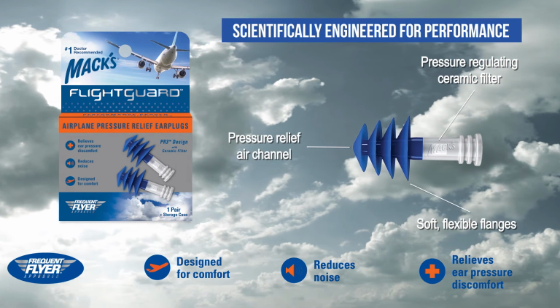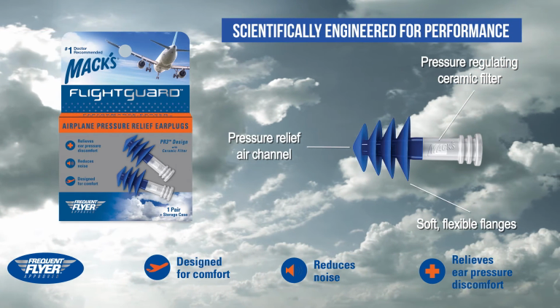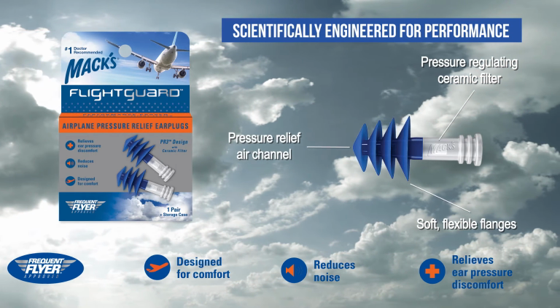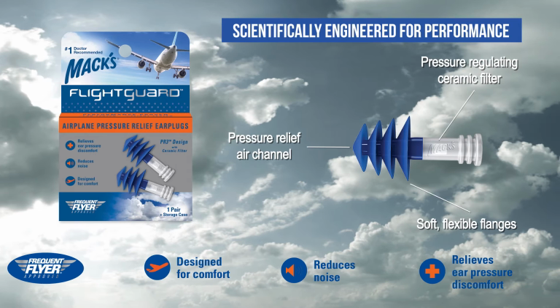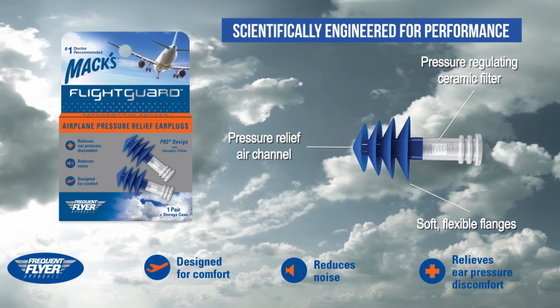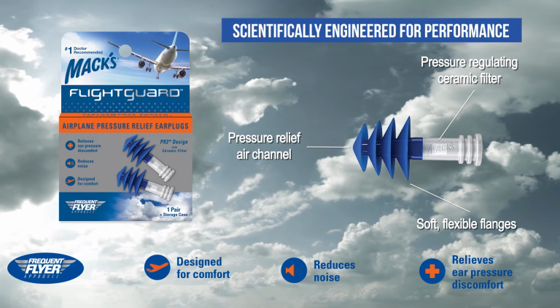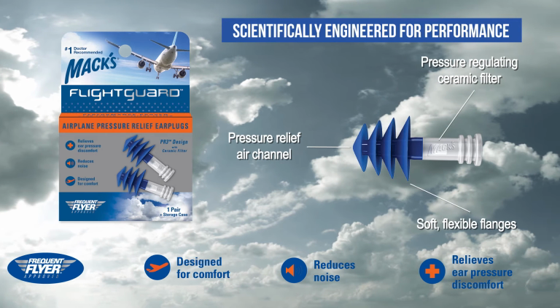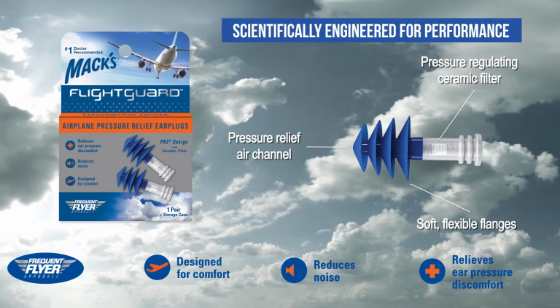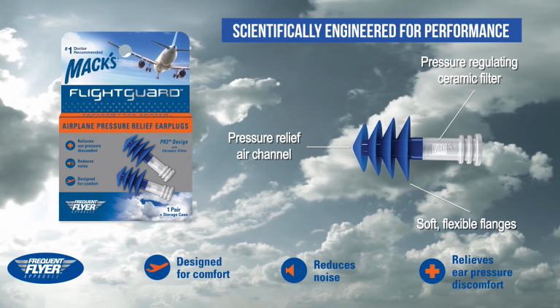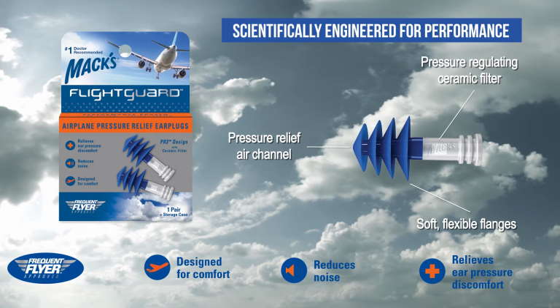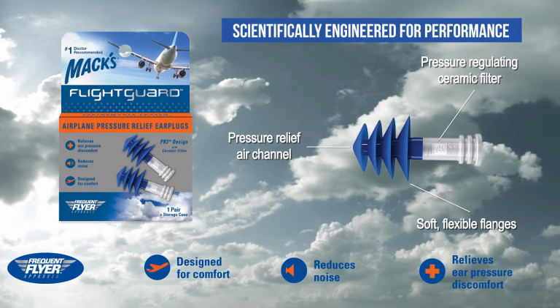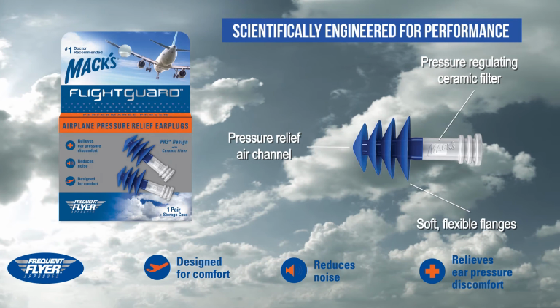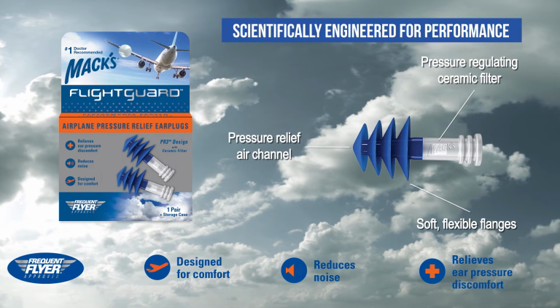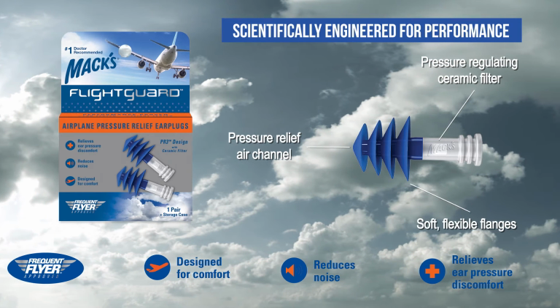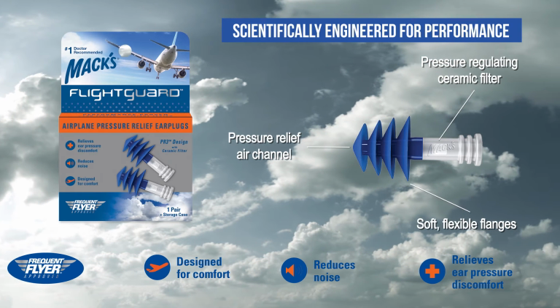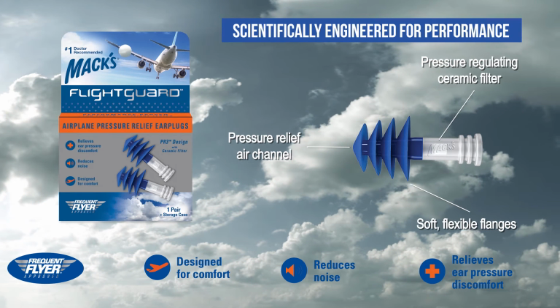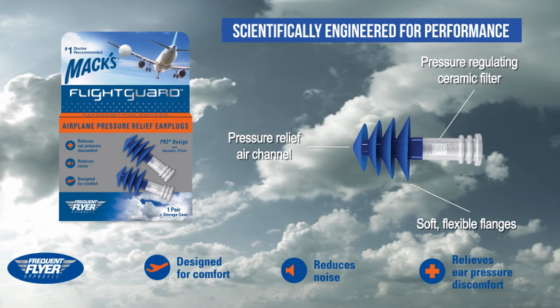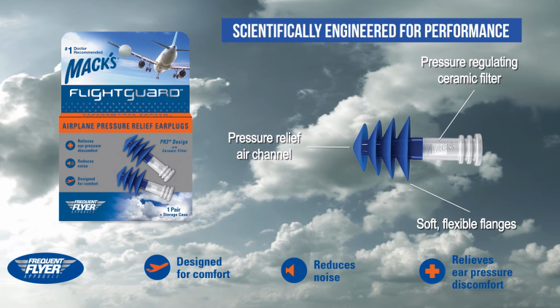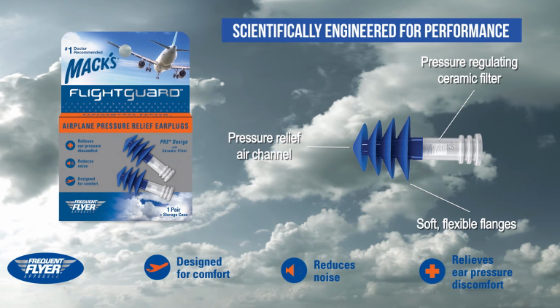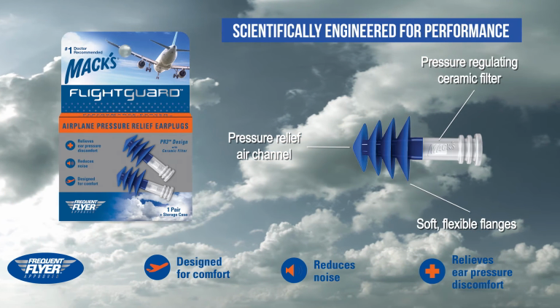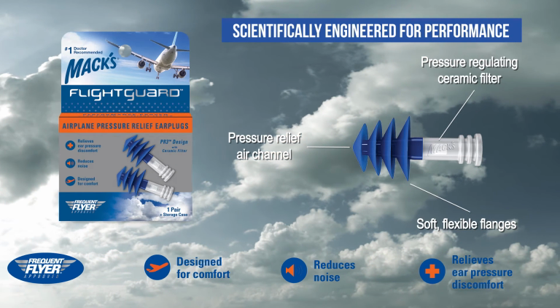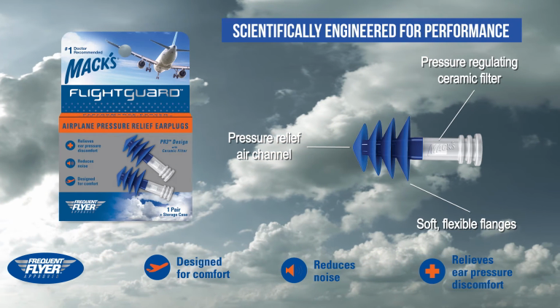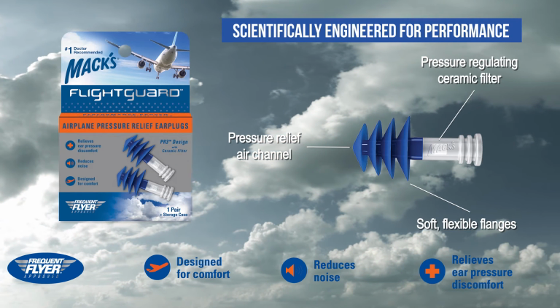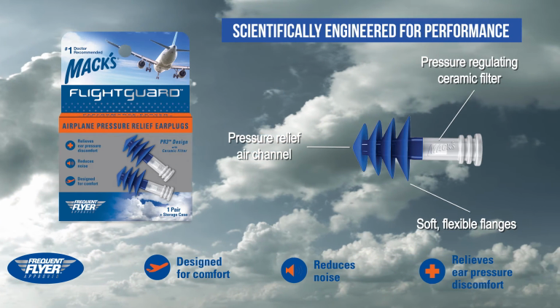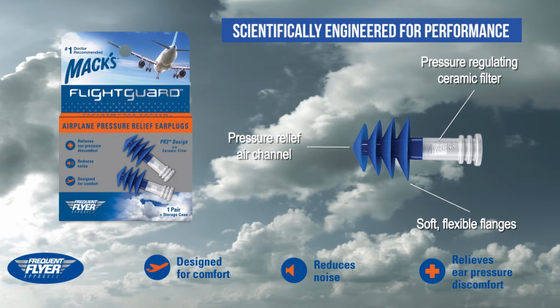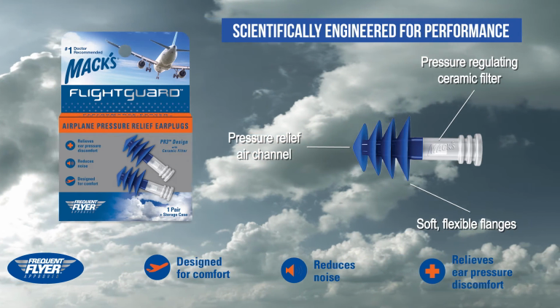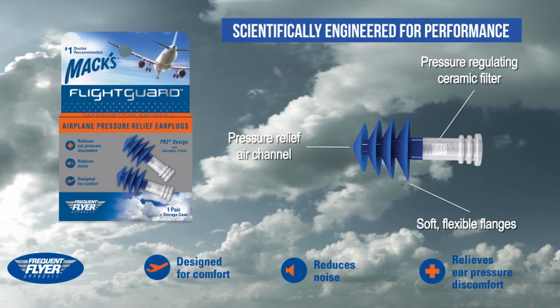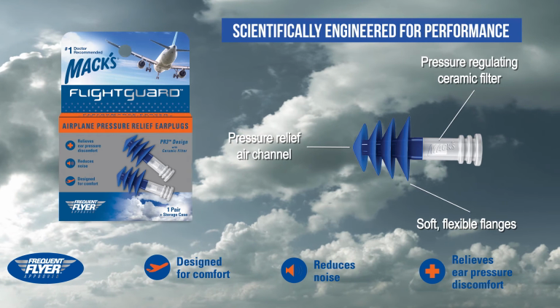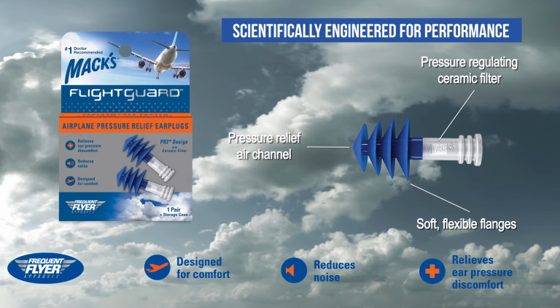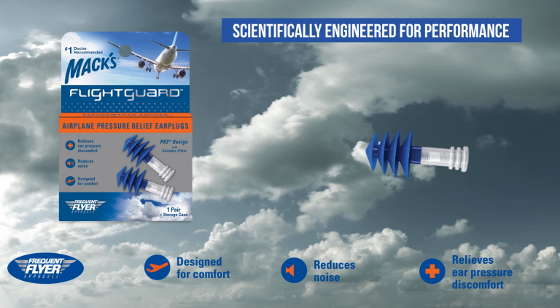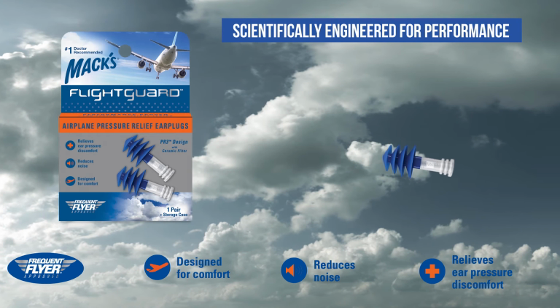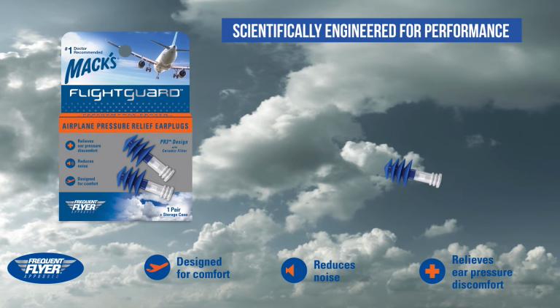Next time you fly, guard your ears from pain and fly in comfort with MAX FlightGuard Airplane Pressure Relief earplugs.